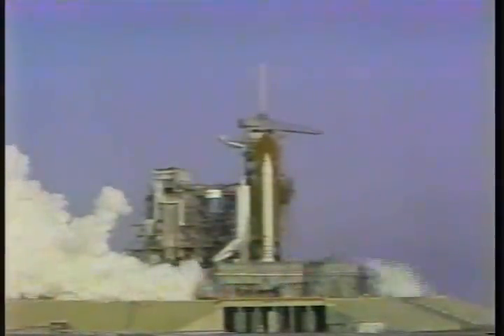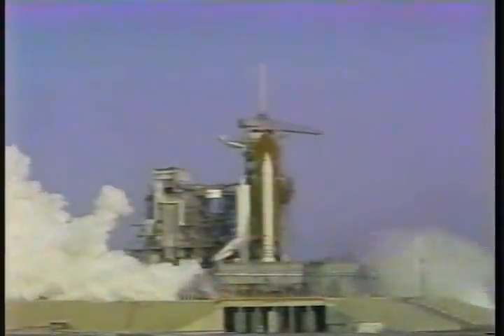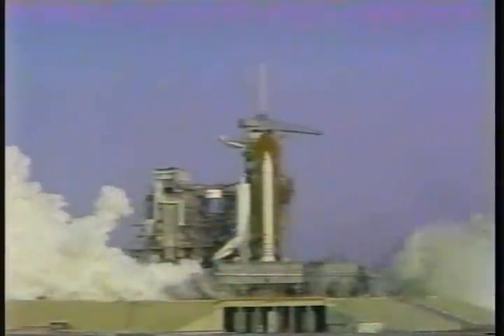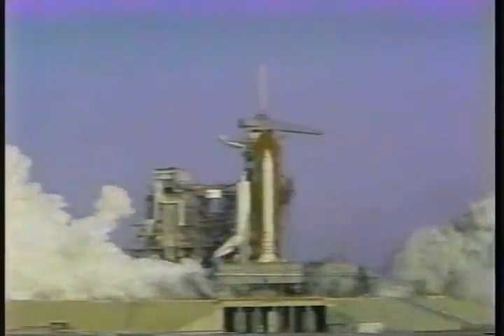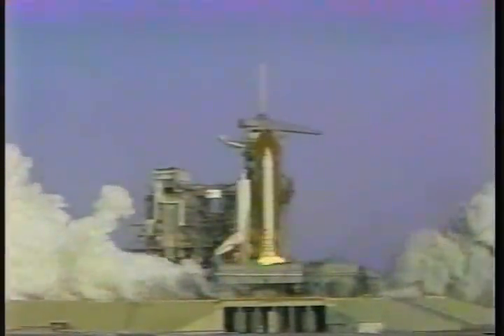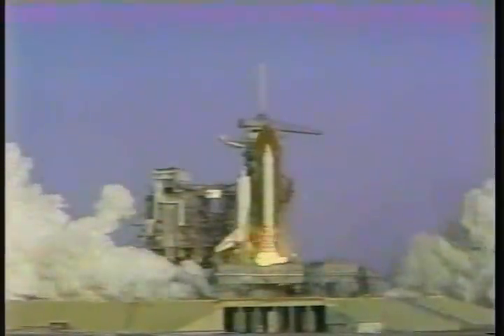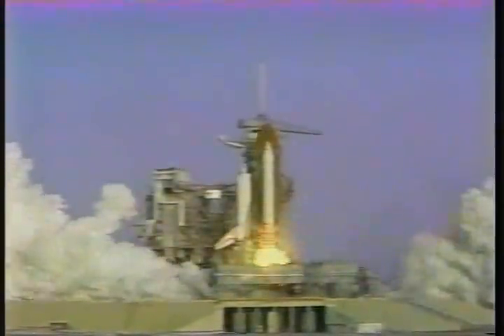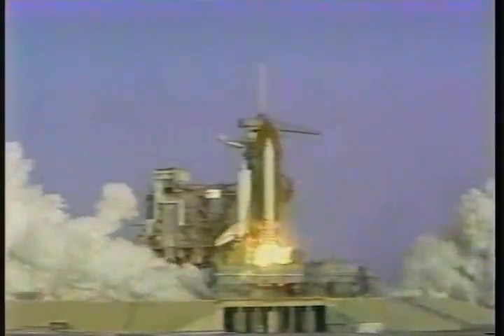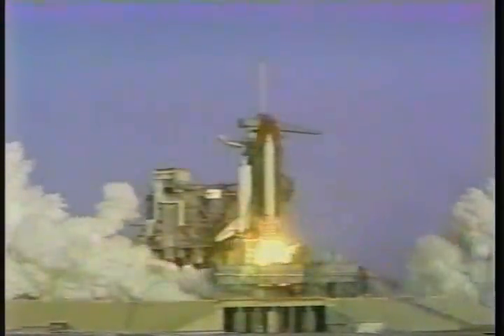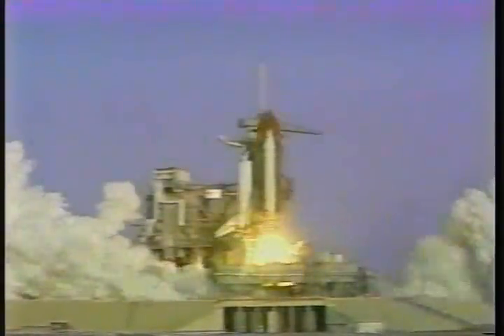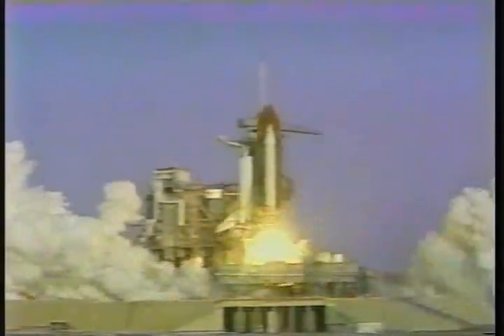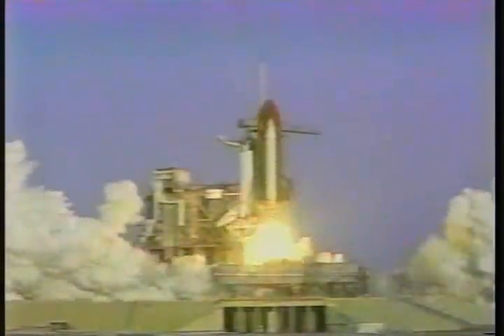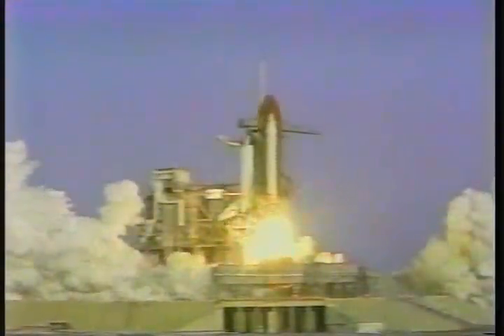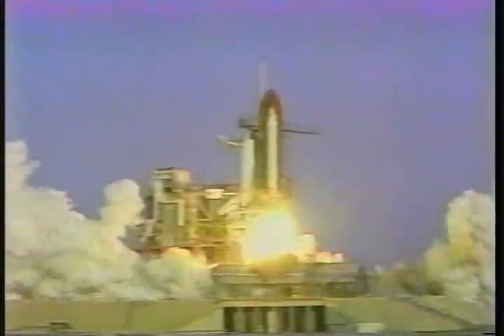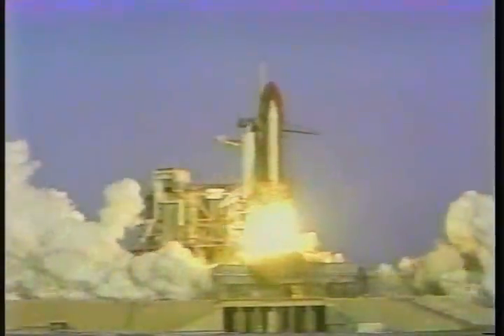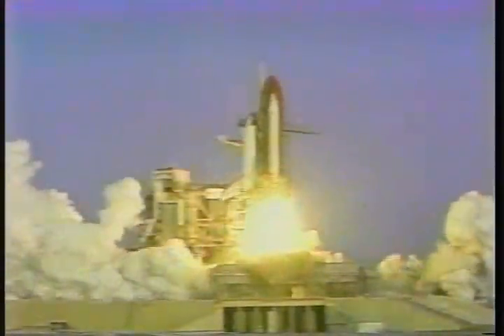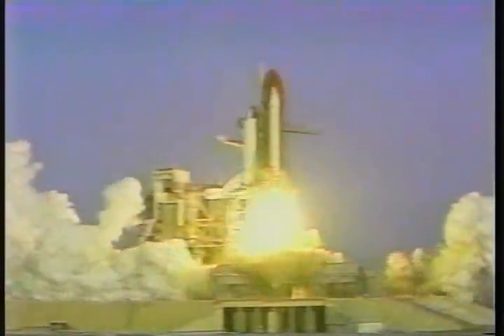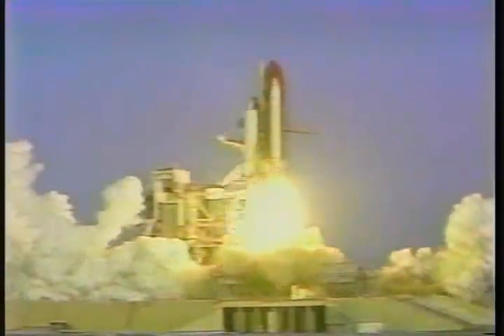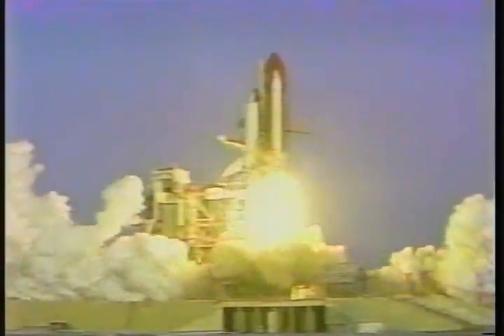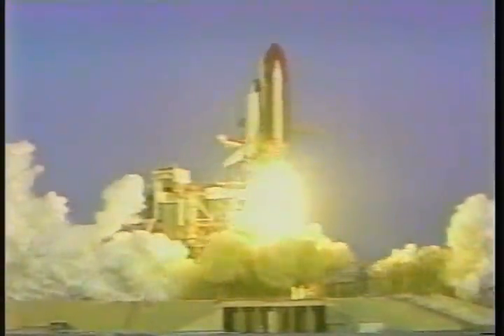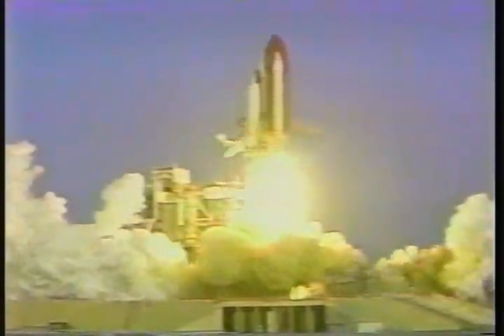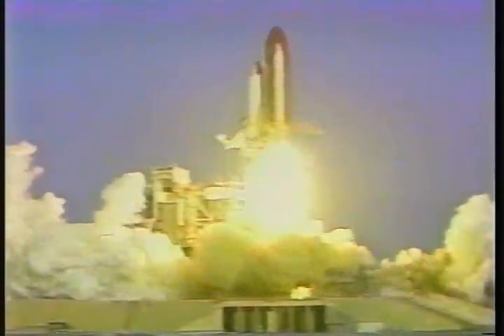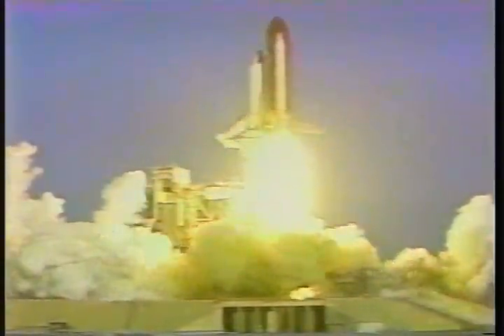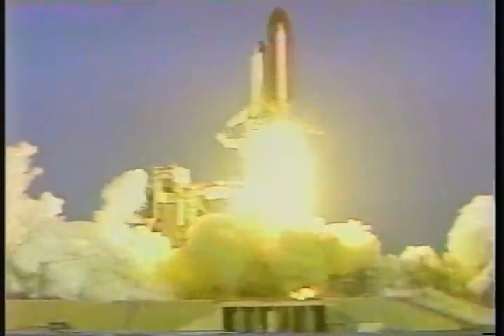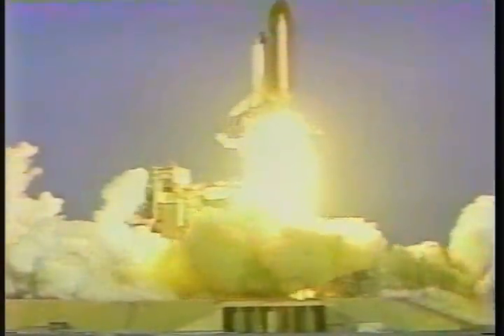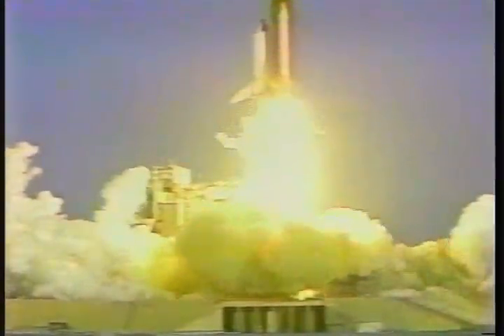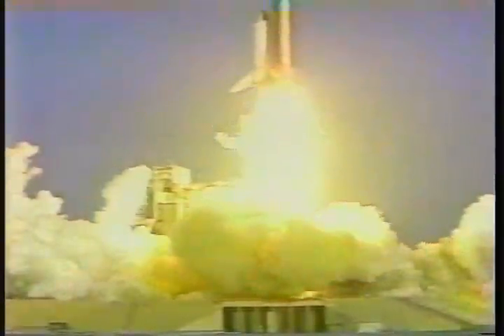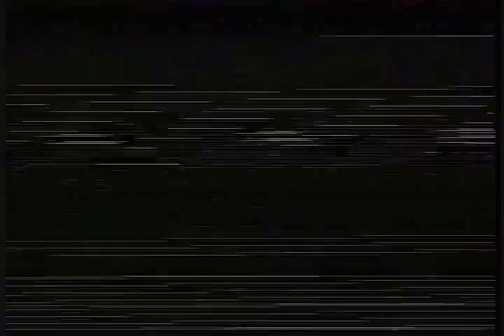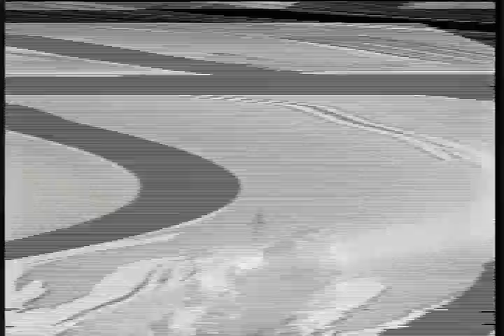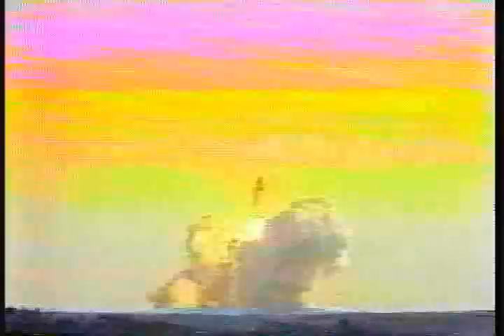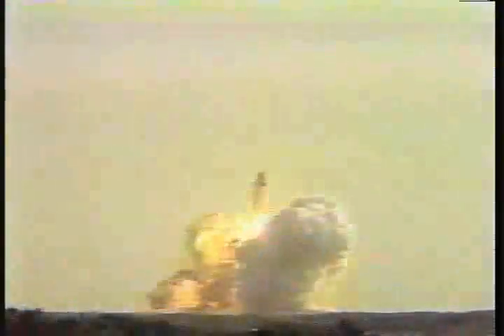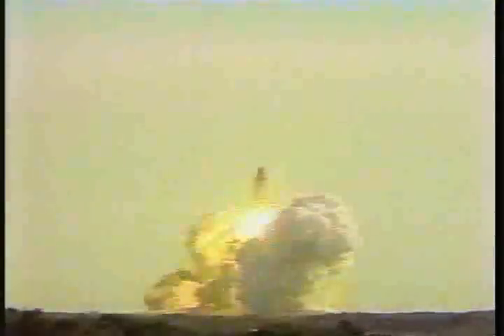We have booster ignition and liftoff. Liftoff of Discovery, and the shuttle has cleared the tower.